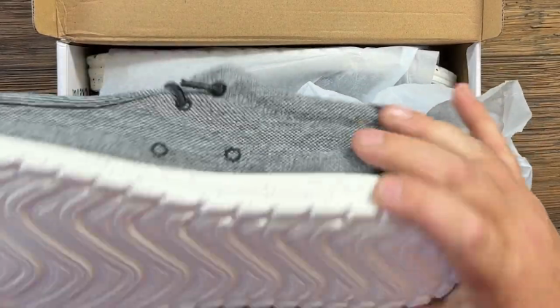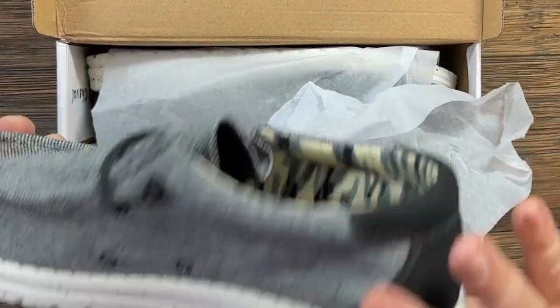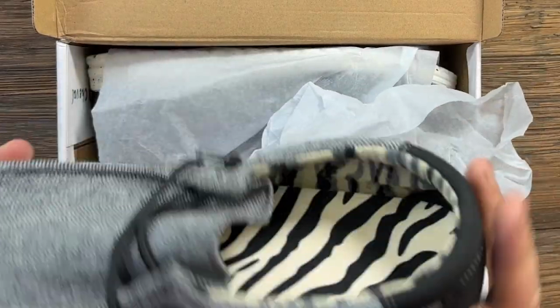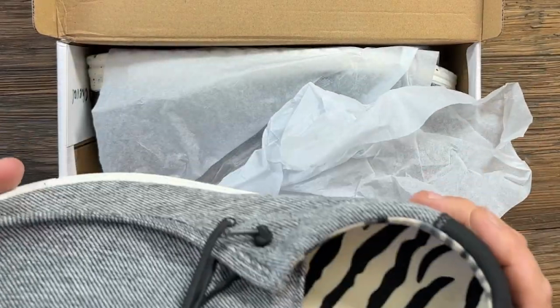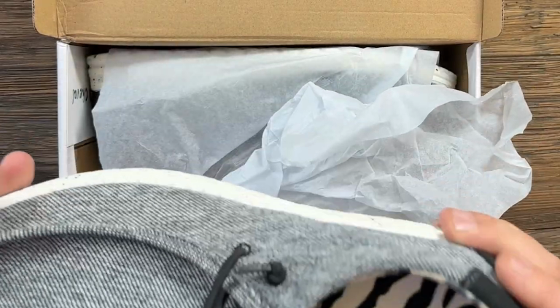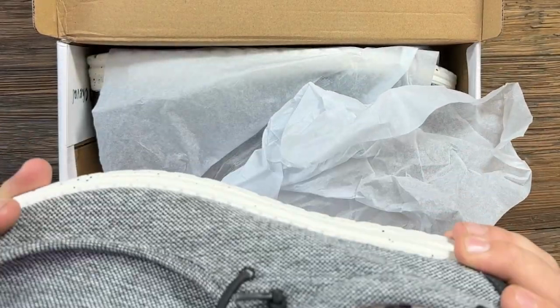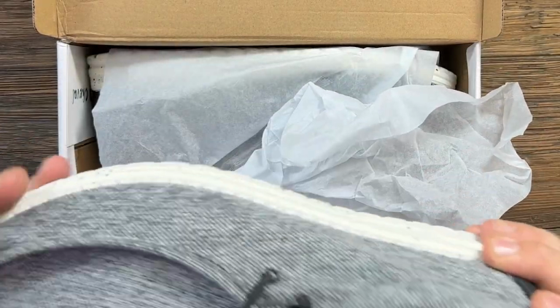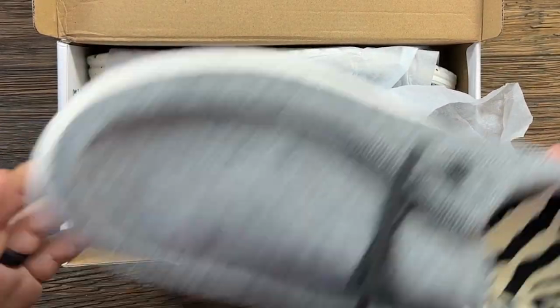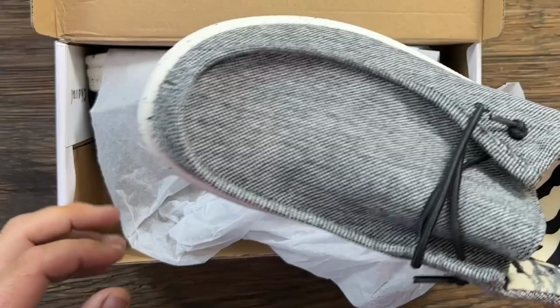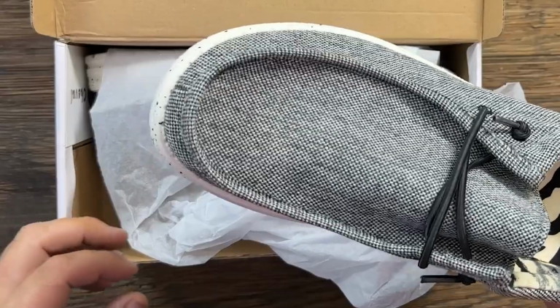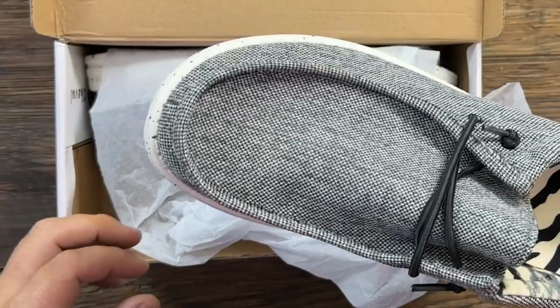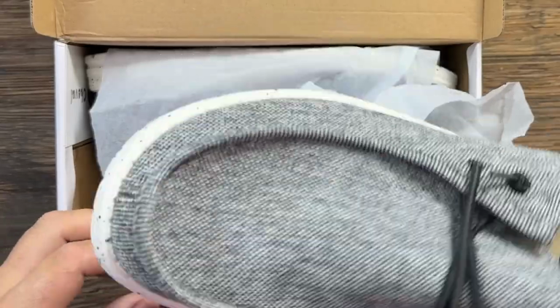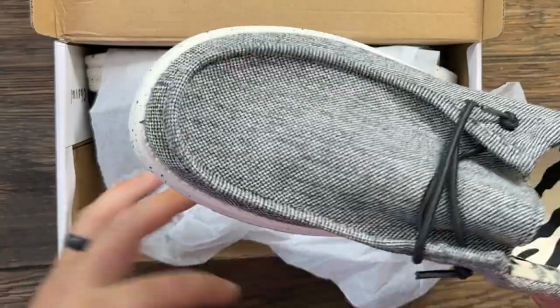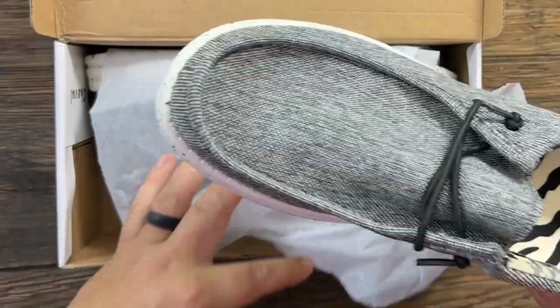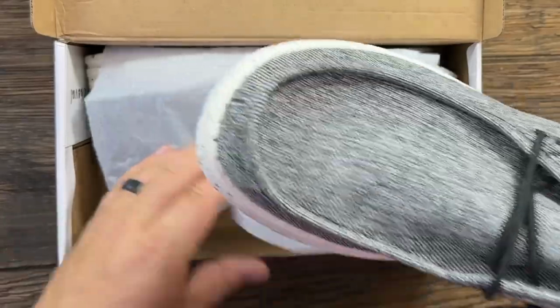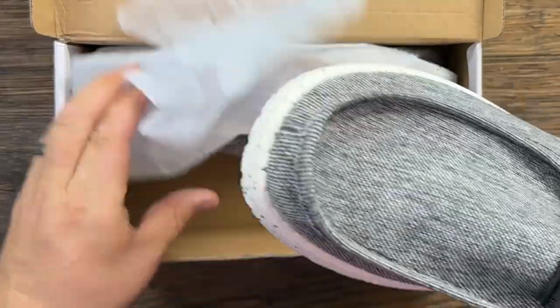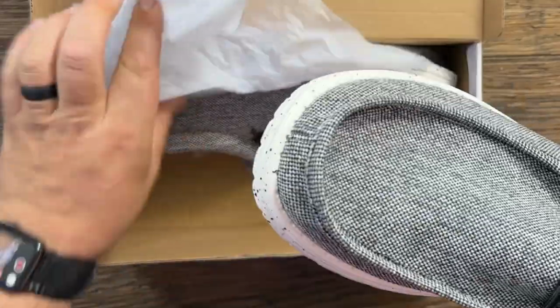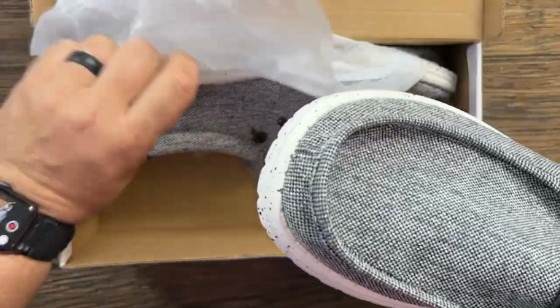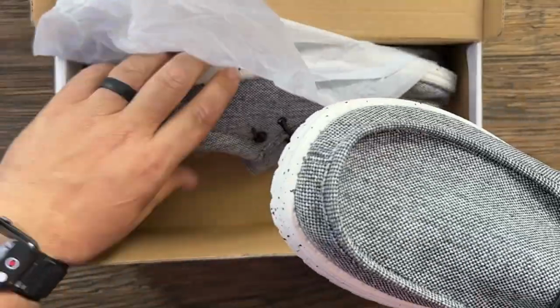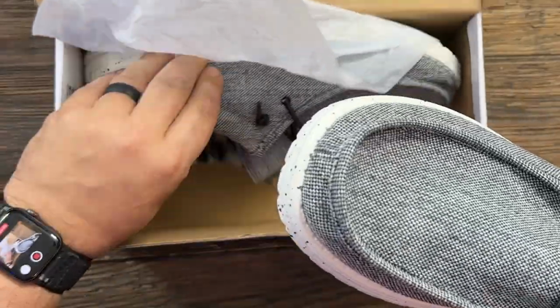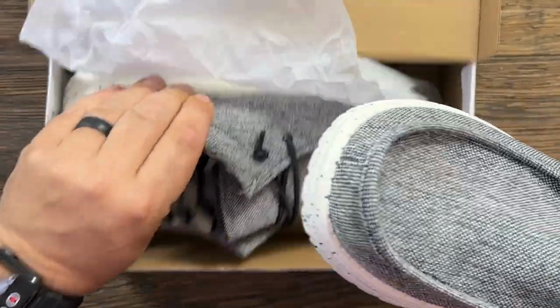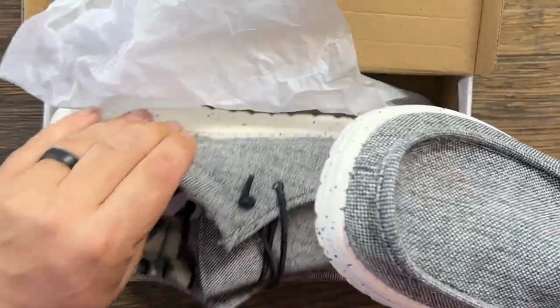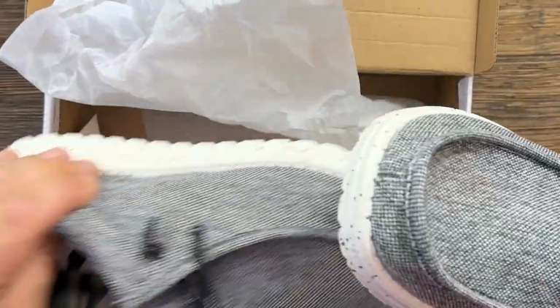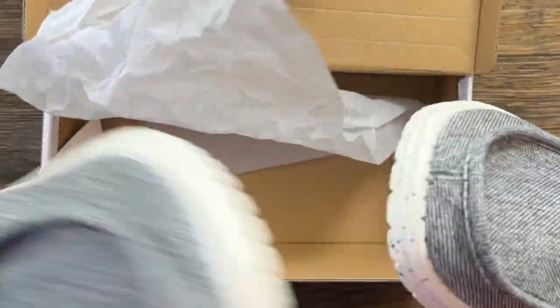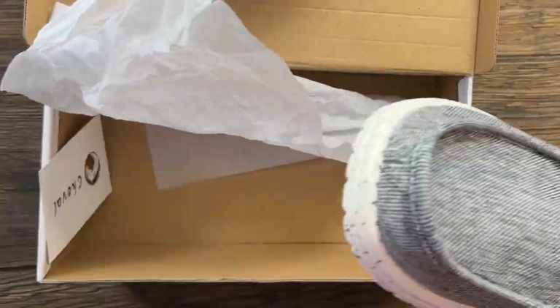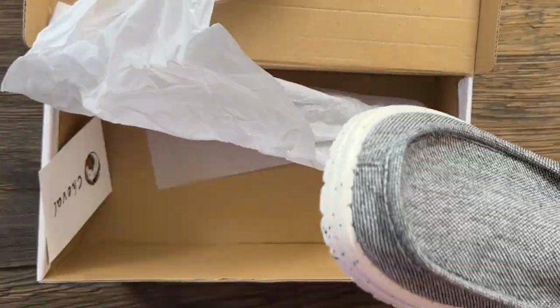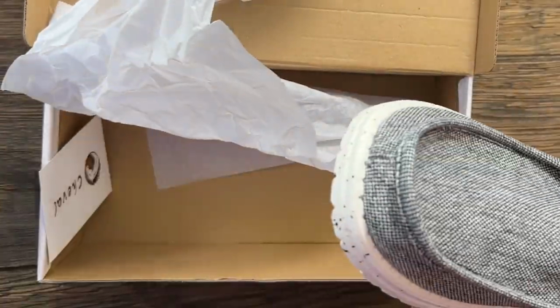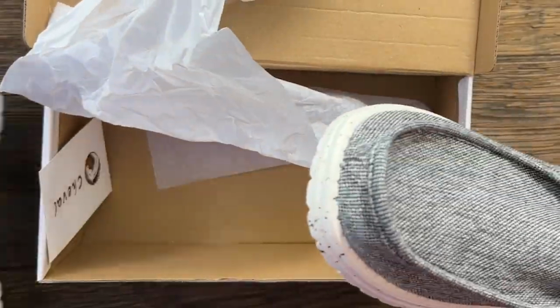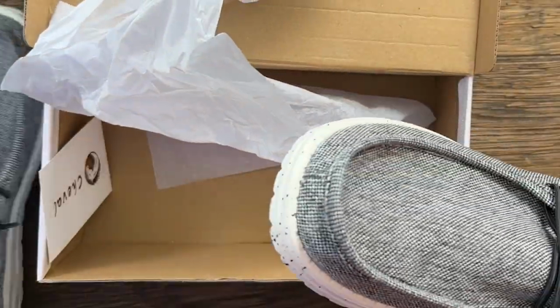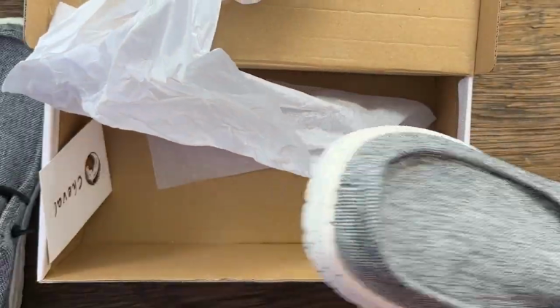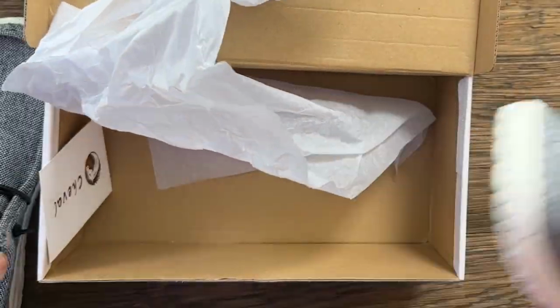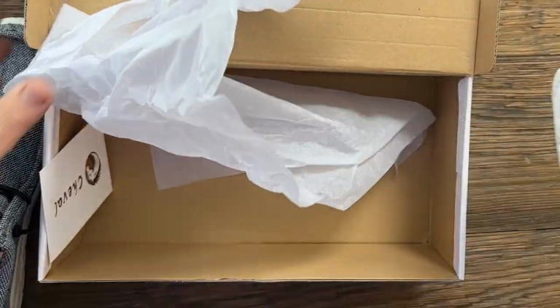This is actually a brand new pair. I'm wearing a pair right now, and I ordered a second pair. I've been so pleased with these.